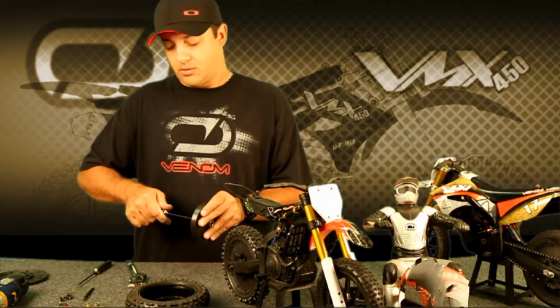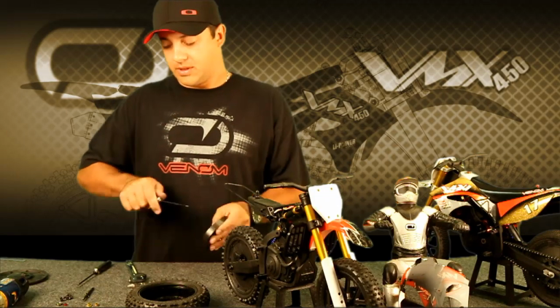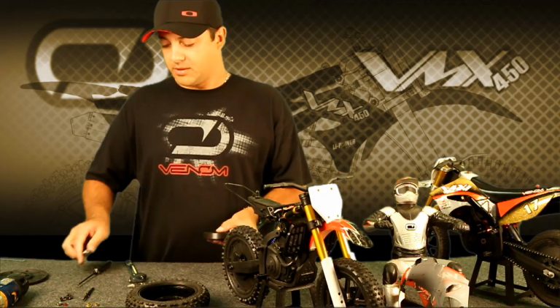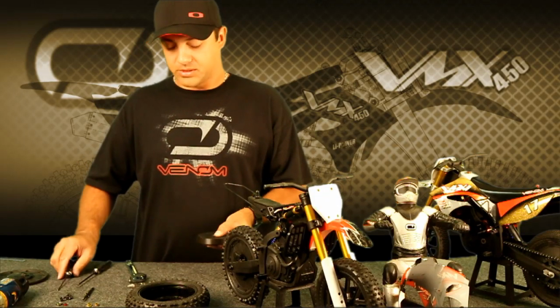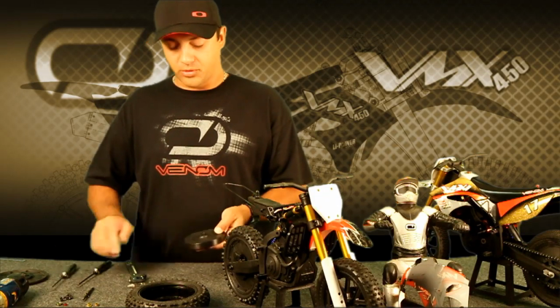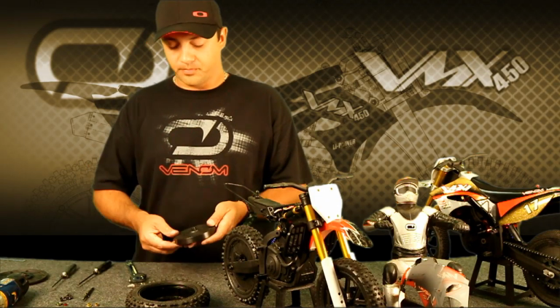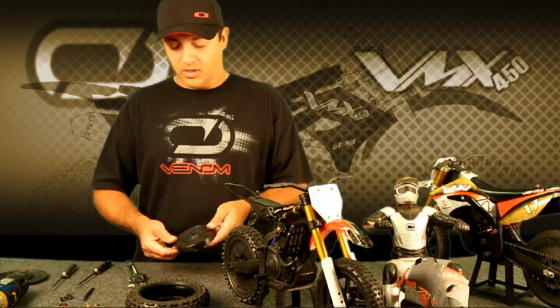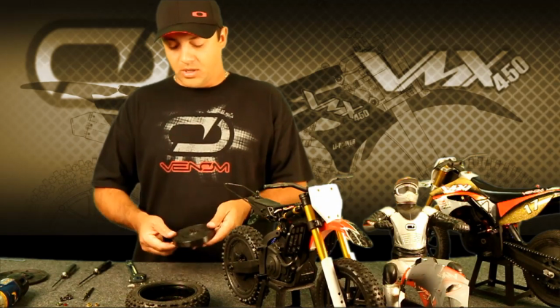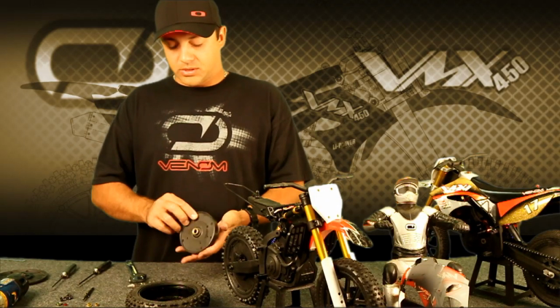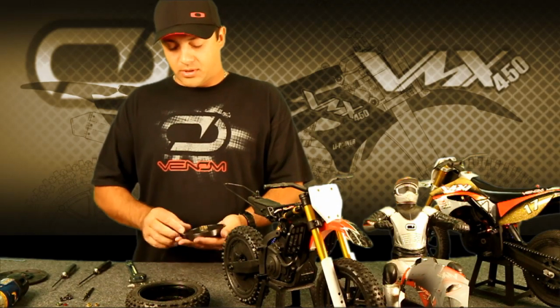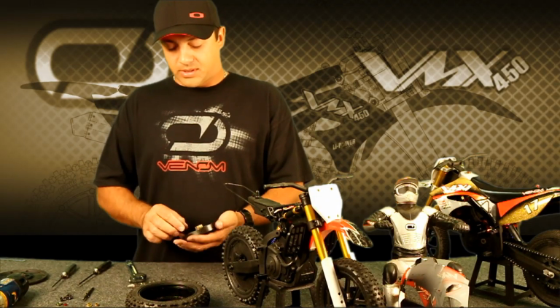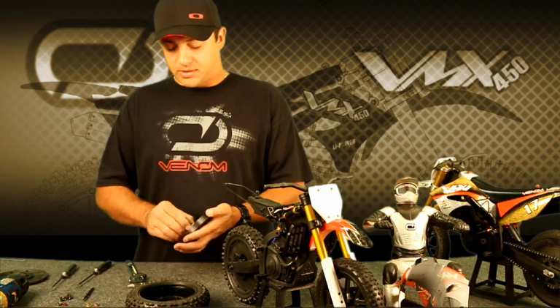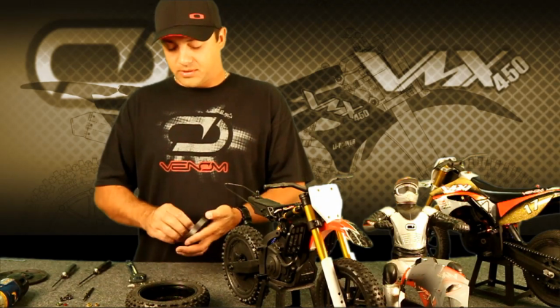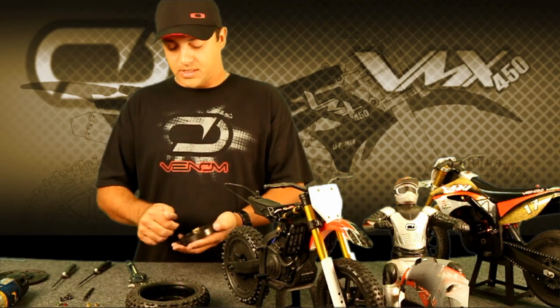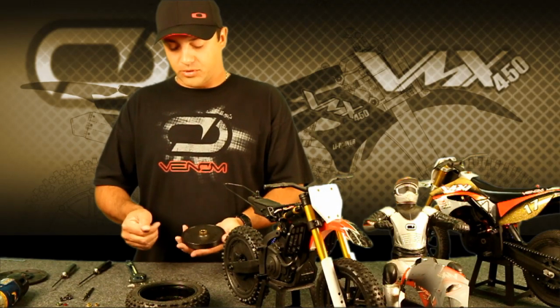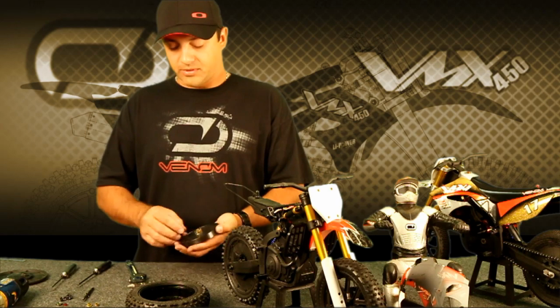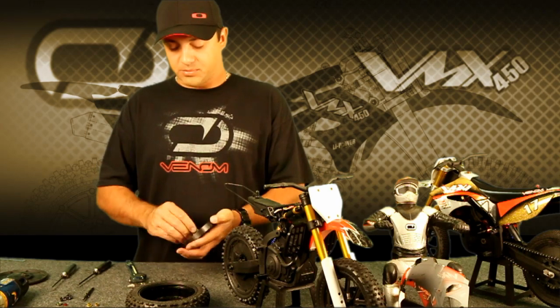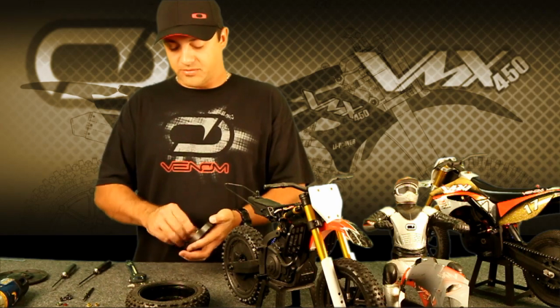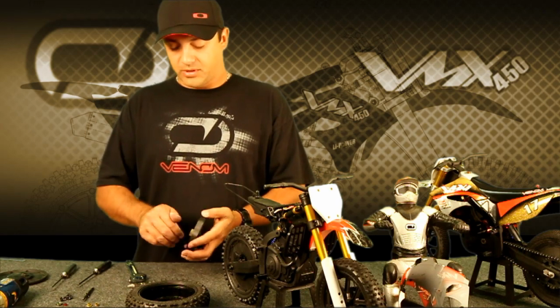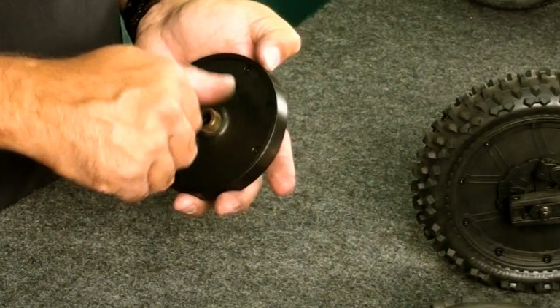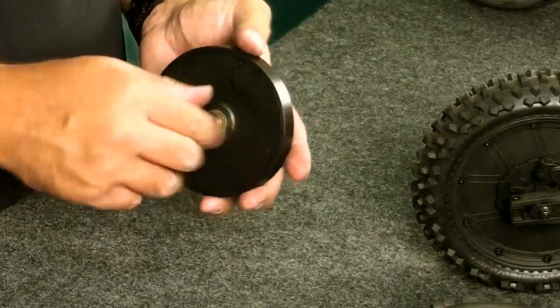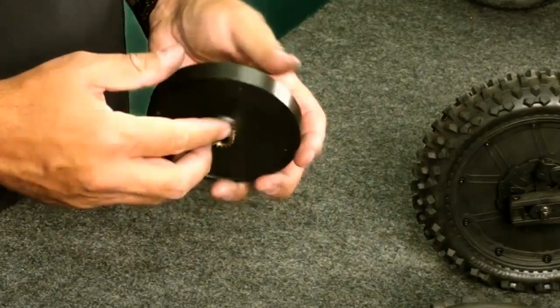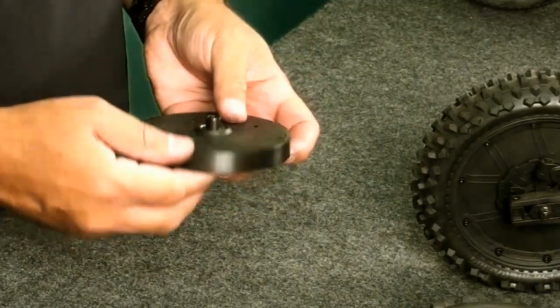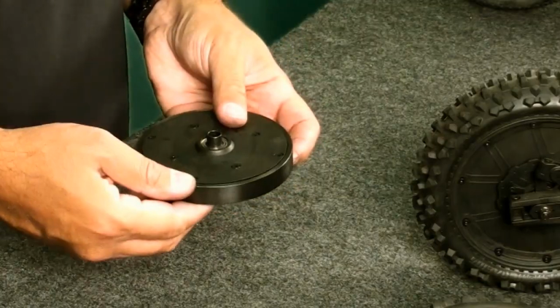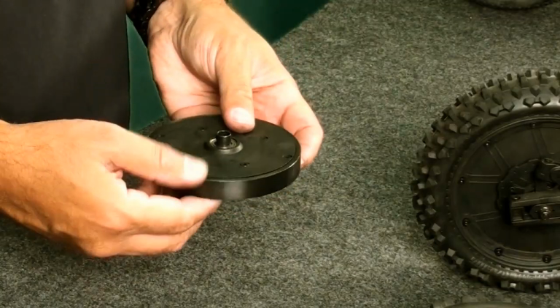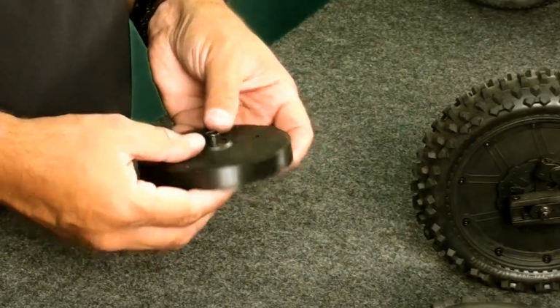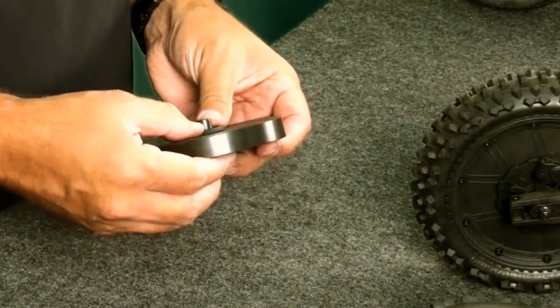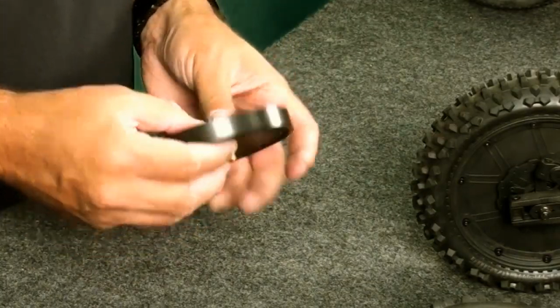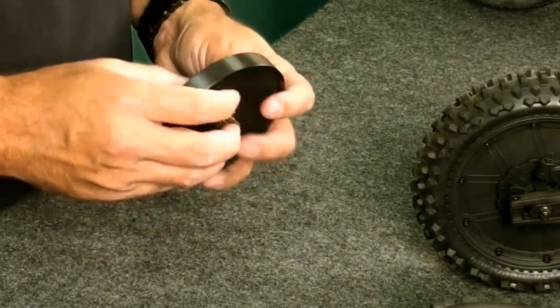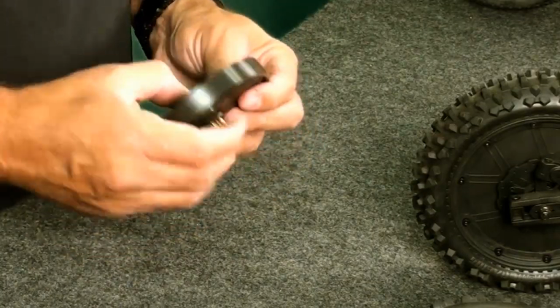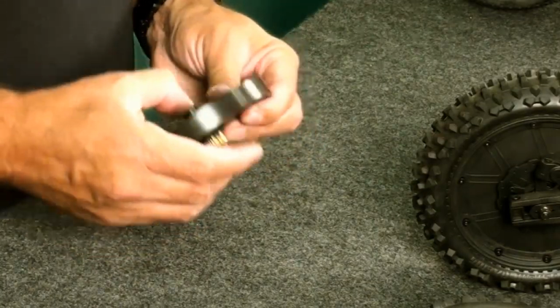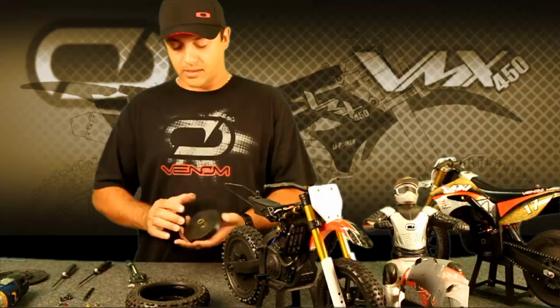That's the last screw. Here it is, assembled. Everything spins freely, everything looks good, nice and tight.